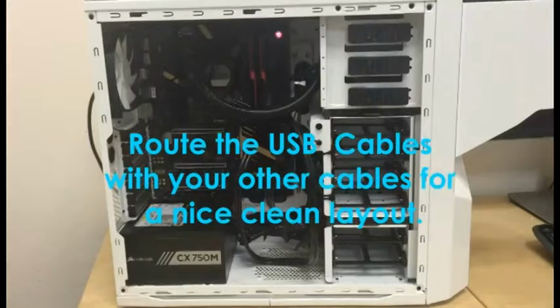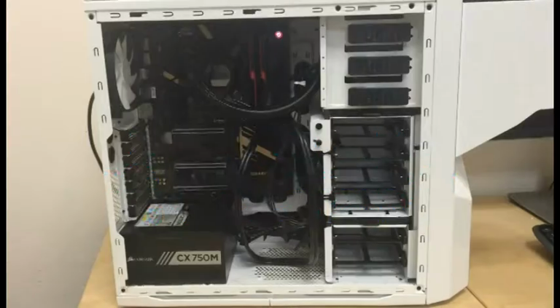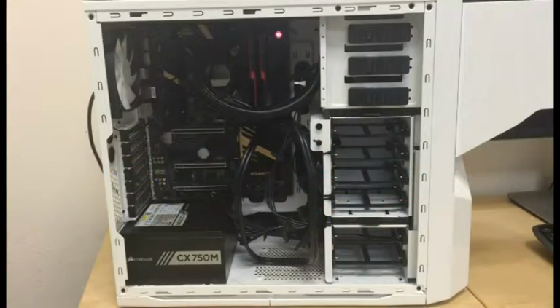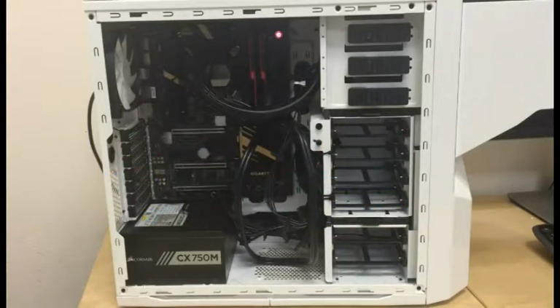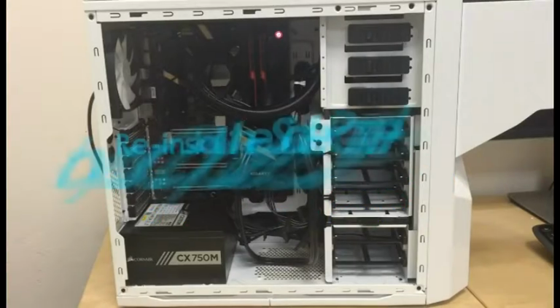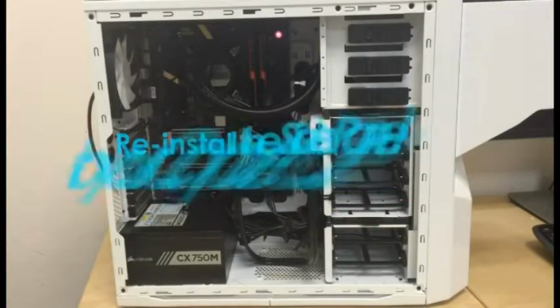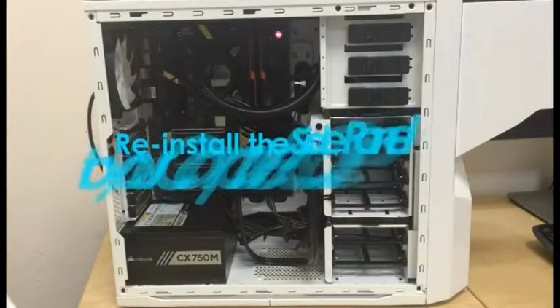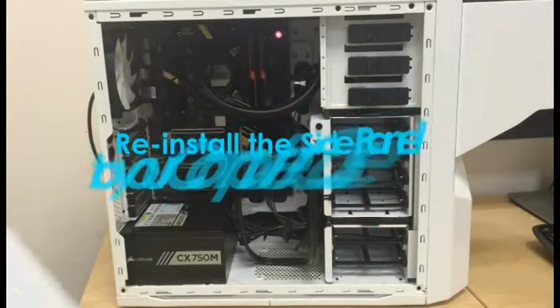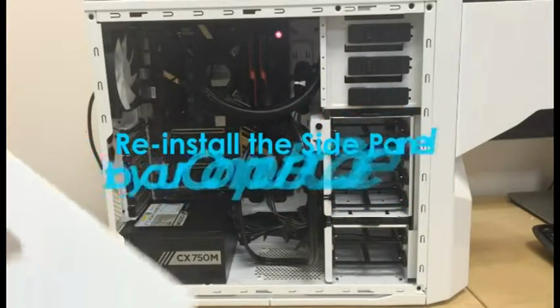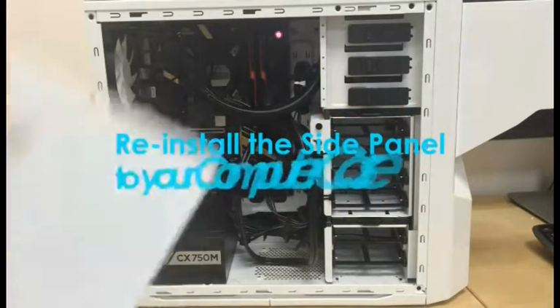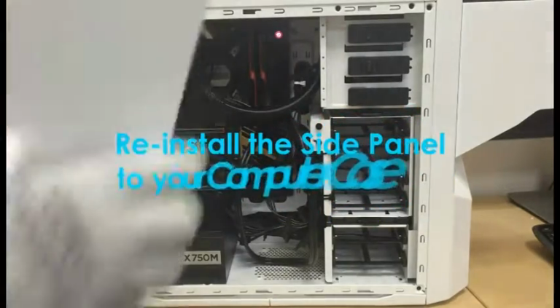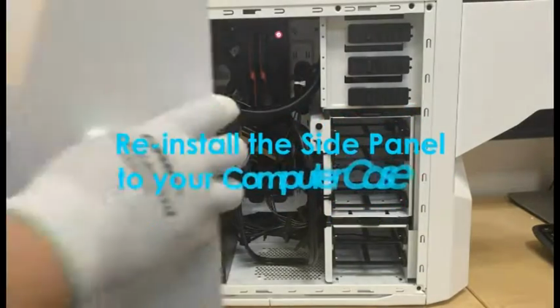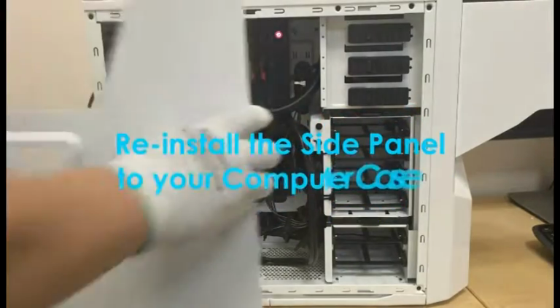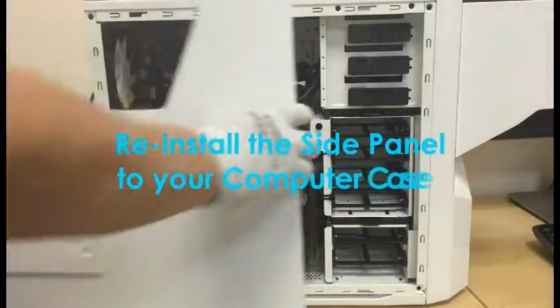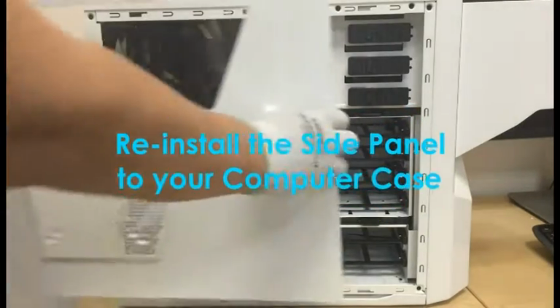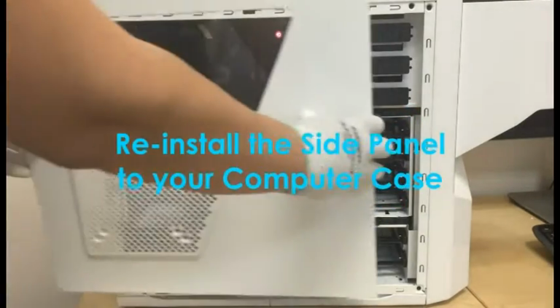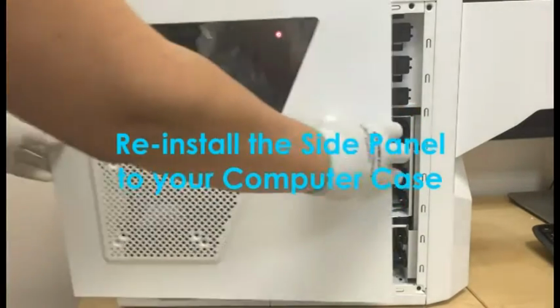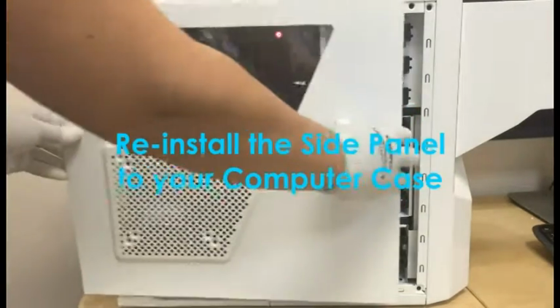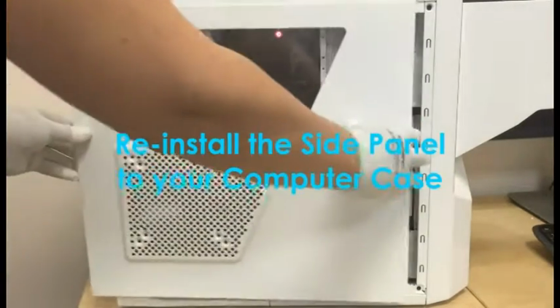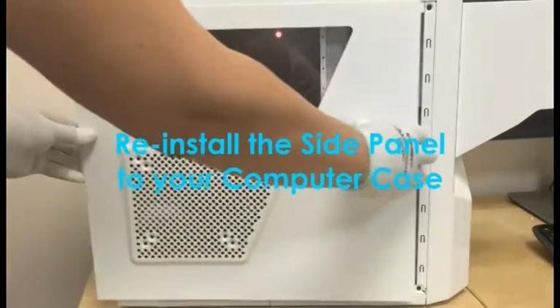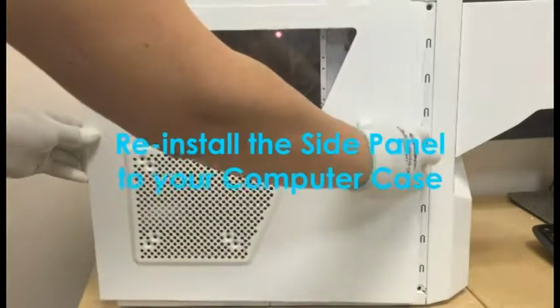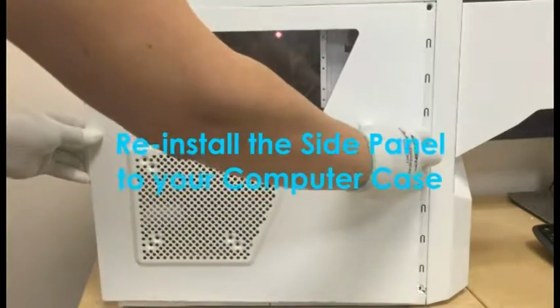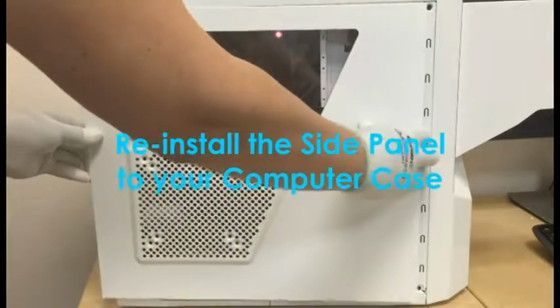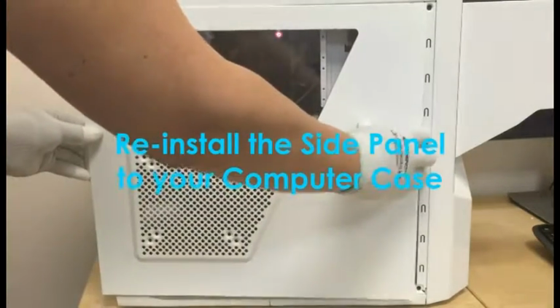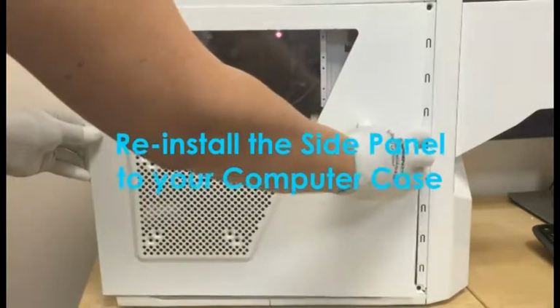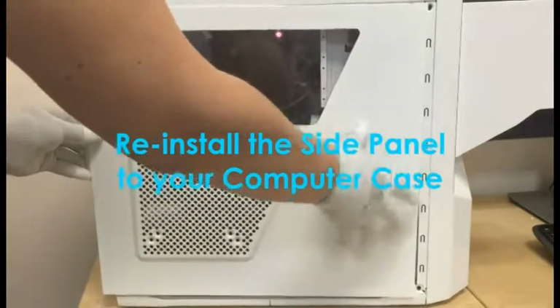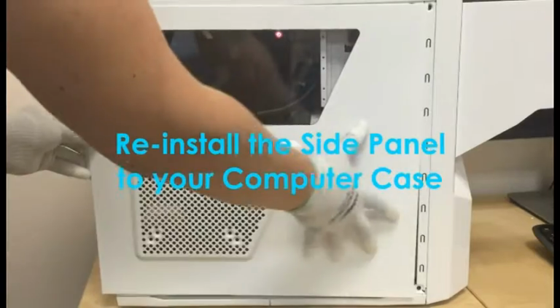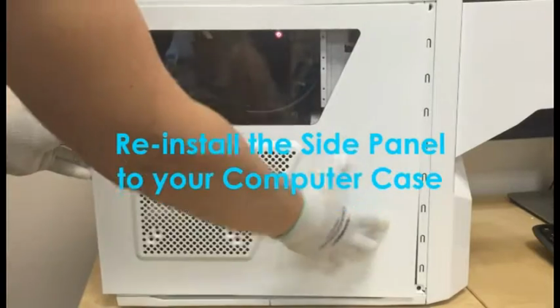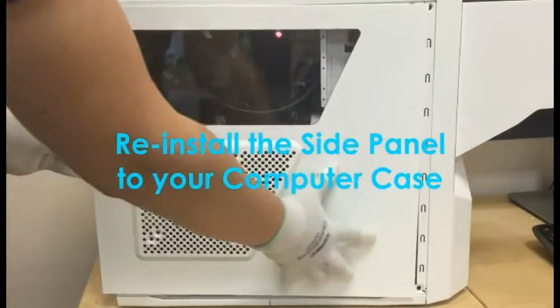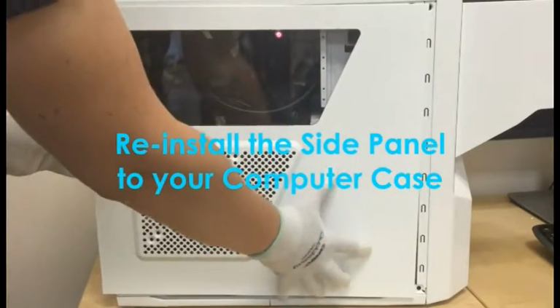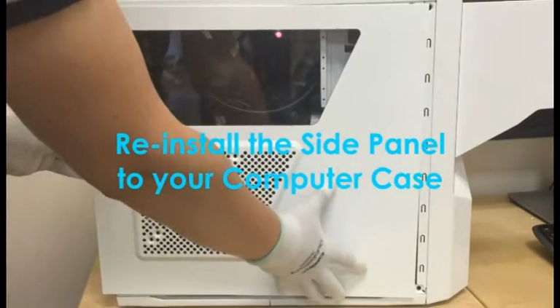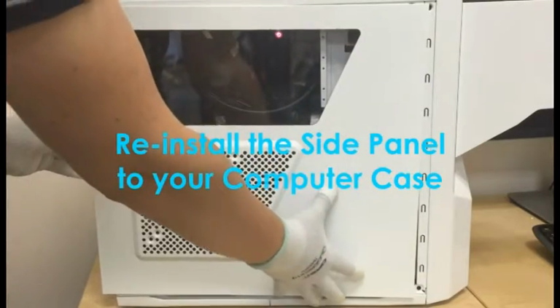Step 8: reinstall your side panel to your computer case and turn on your computer.